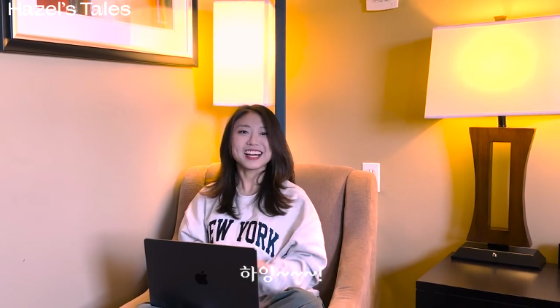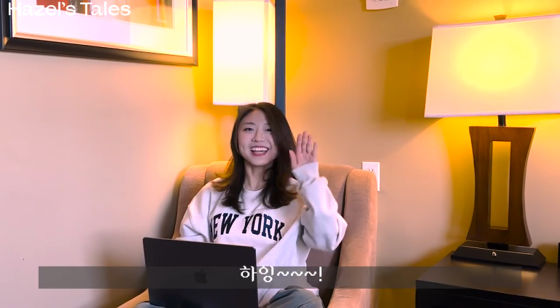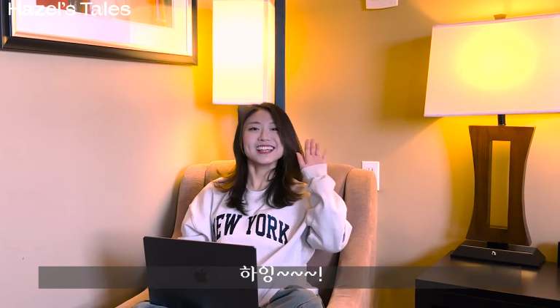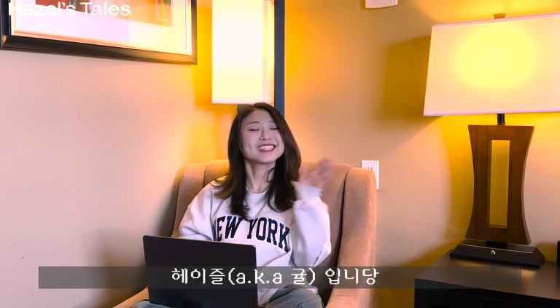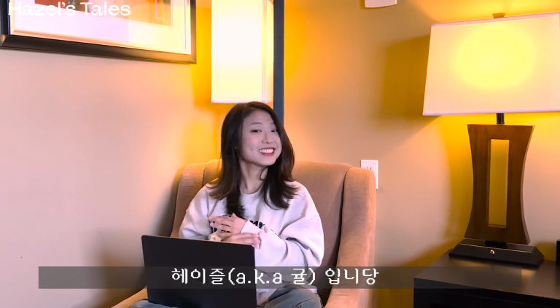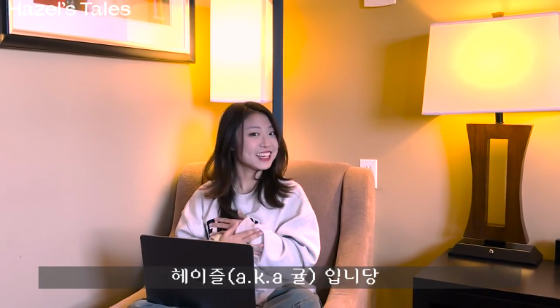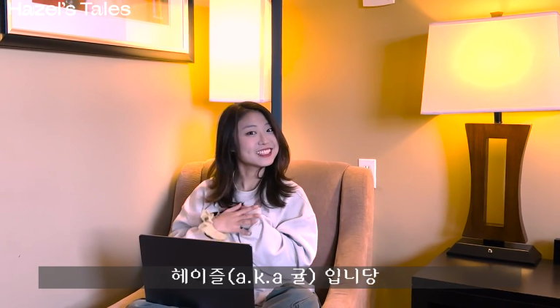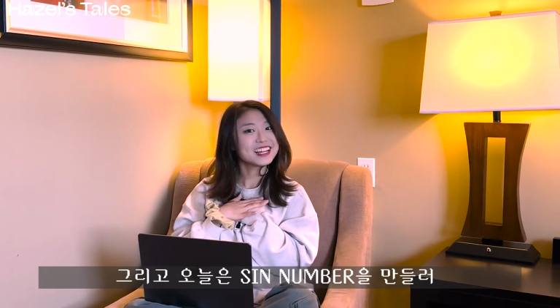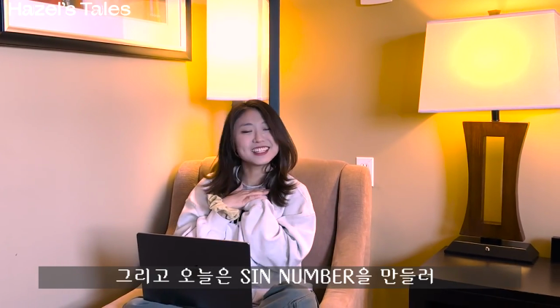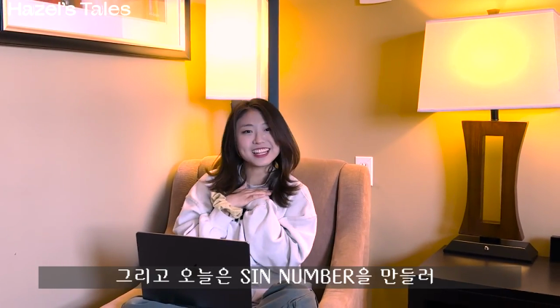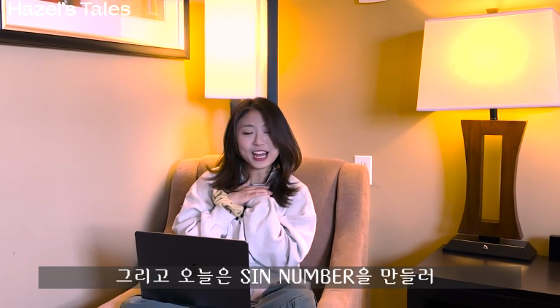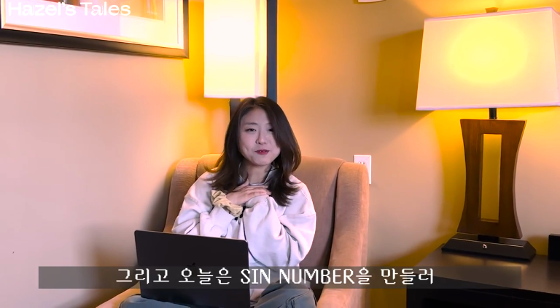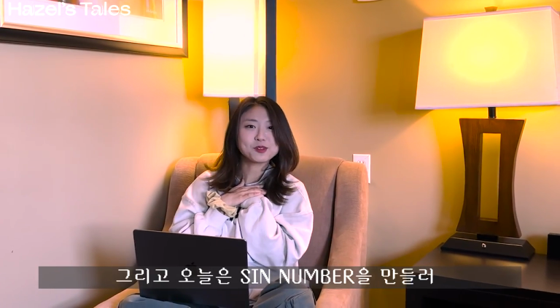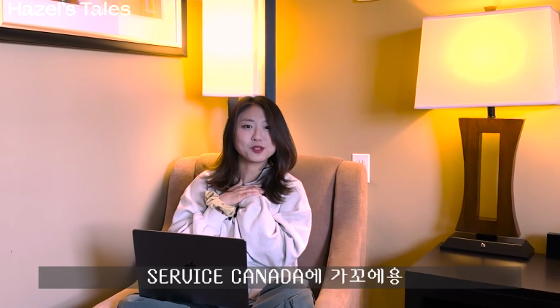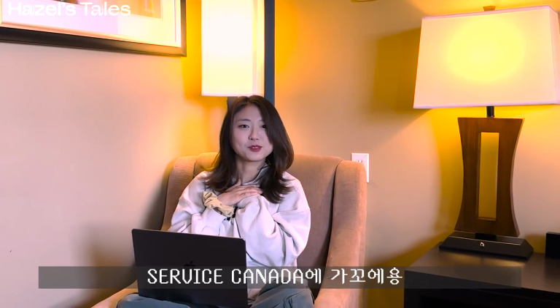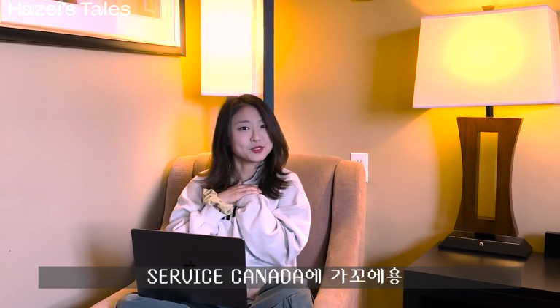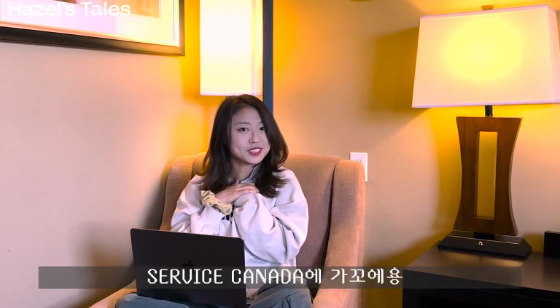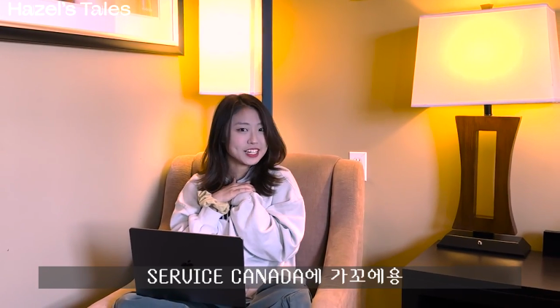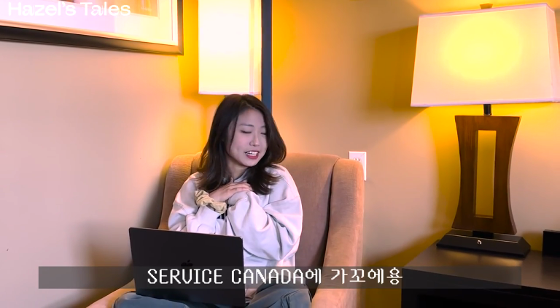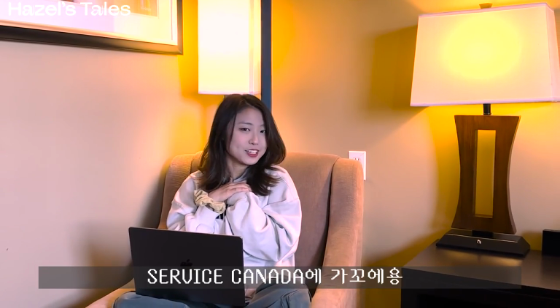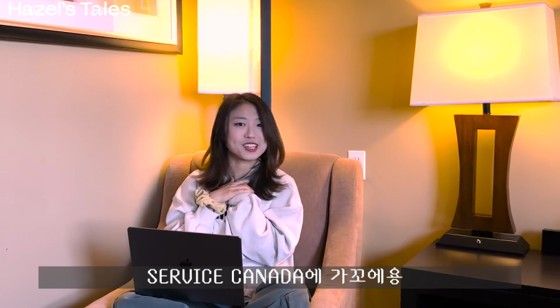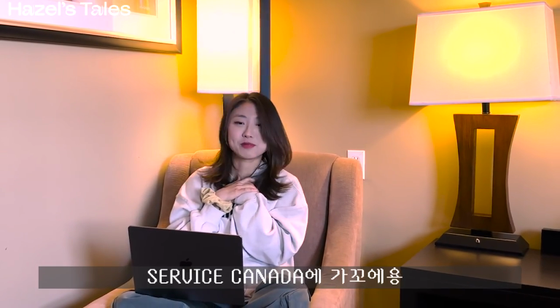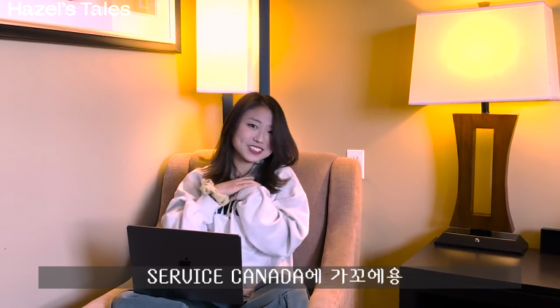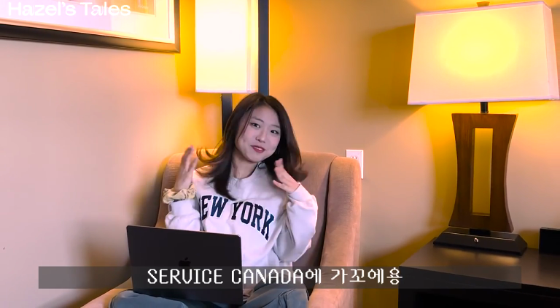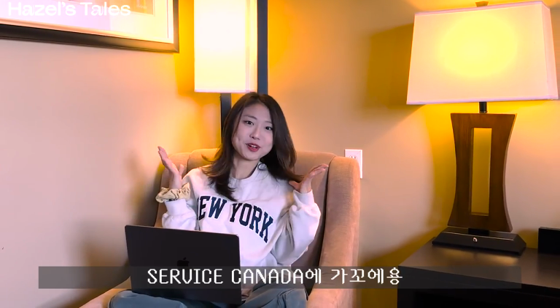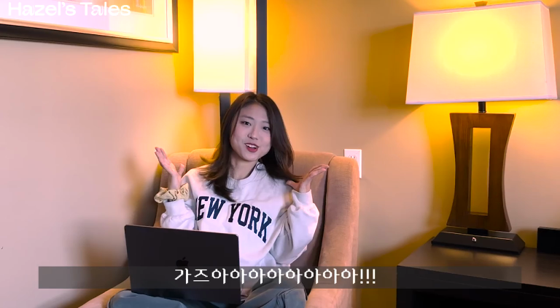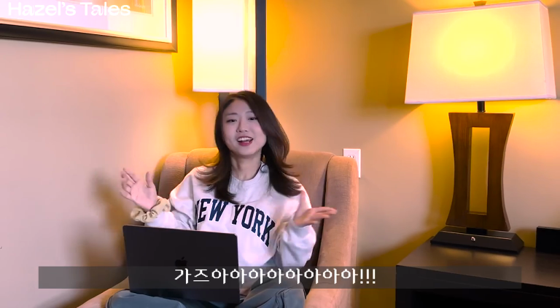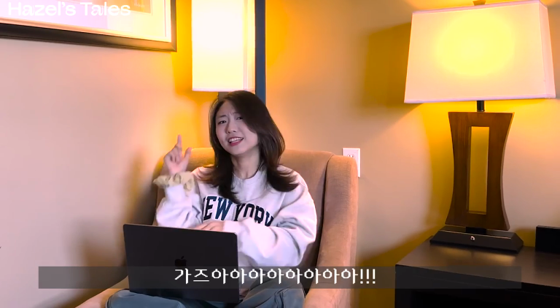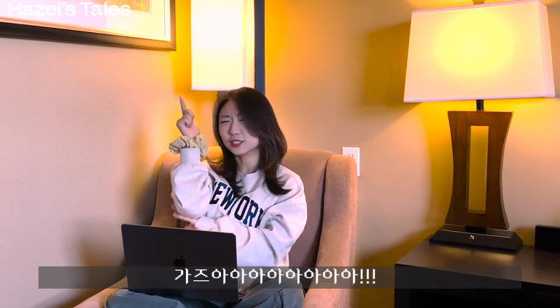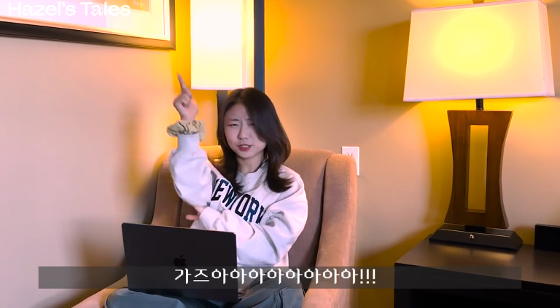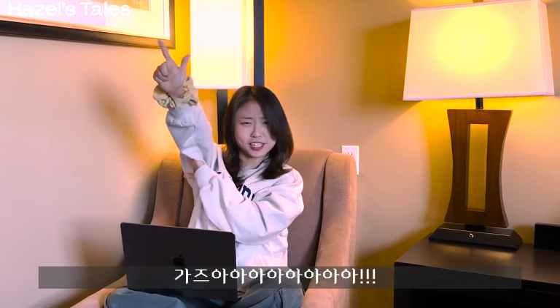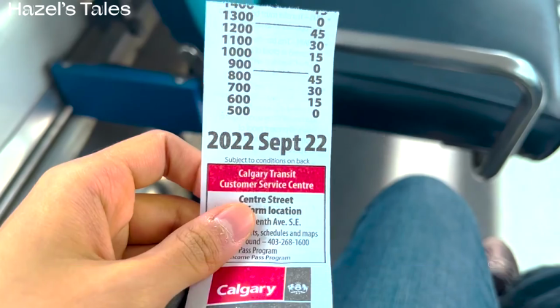Hi, this is Heido and today I'm going to go to Service Canada to get my SIN number. Let's go check it out!